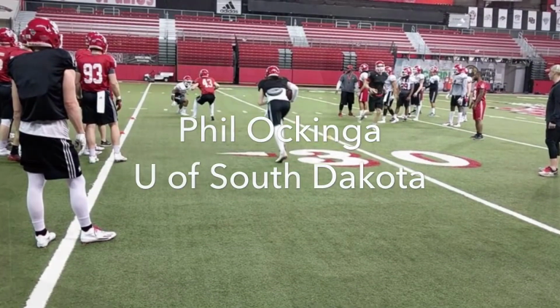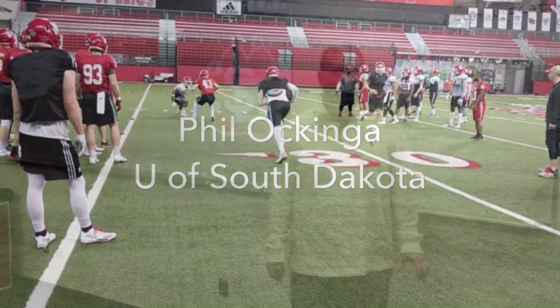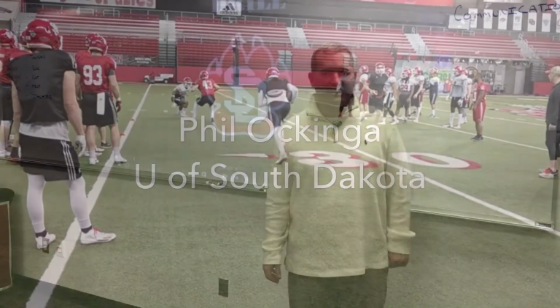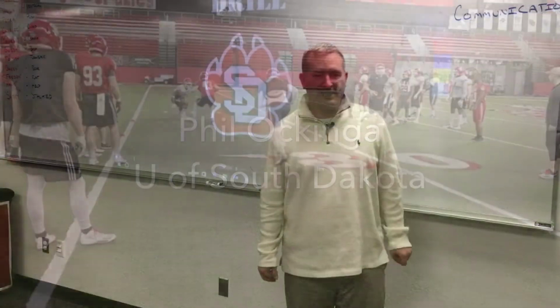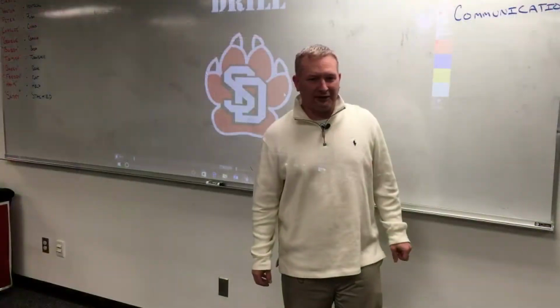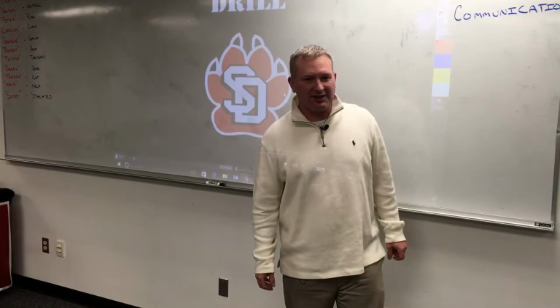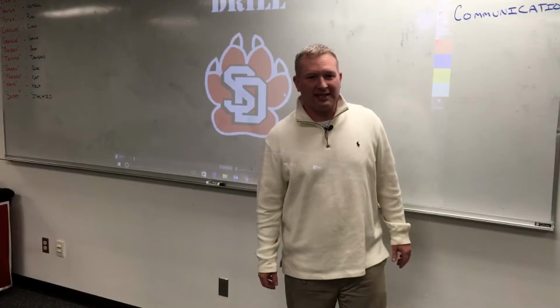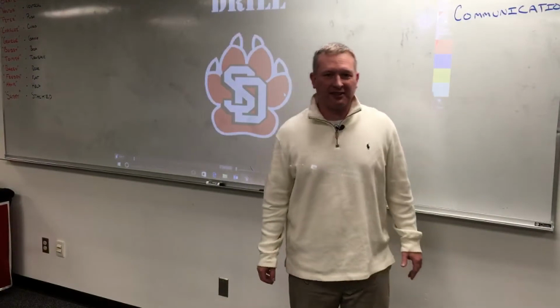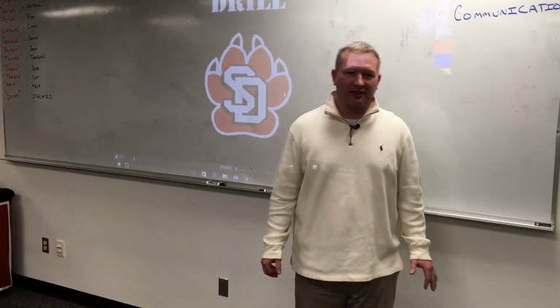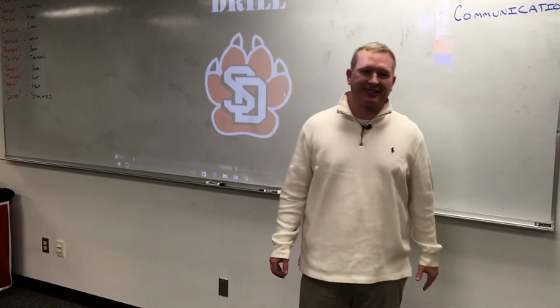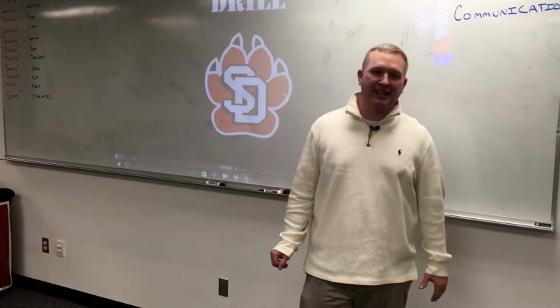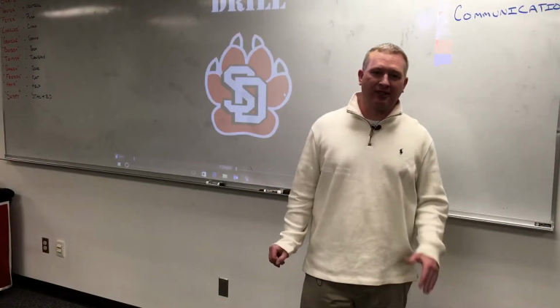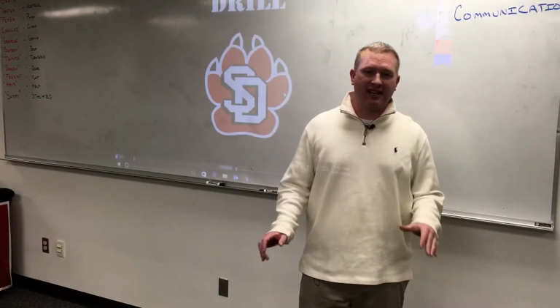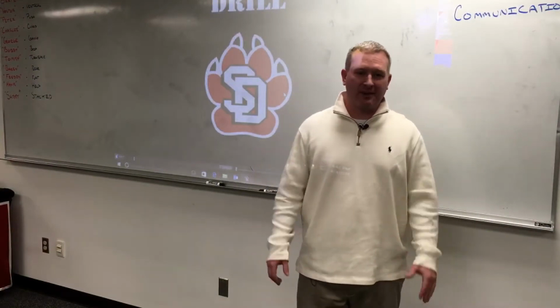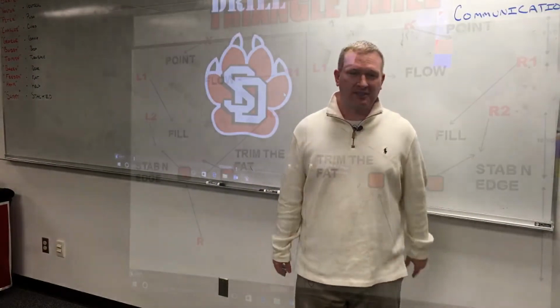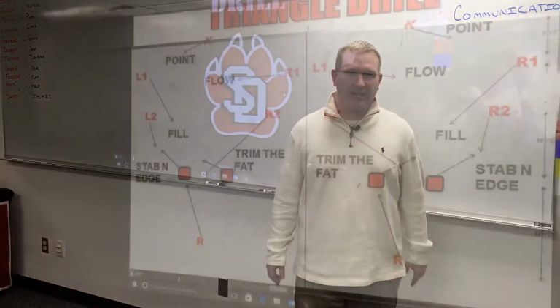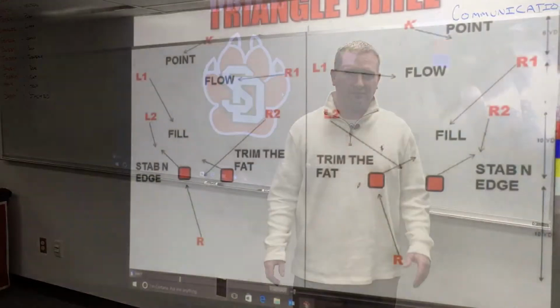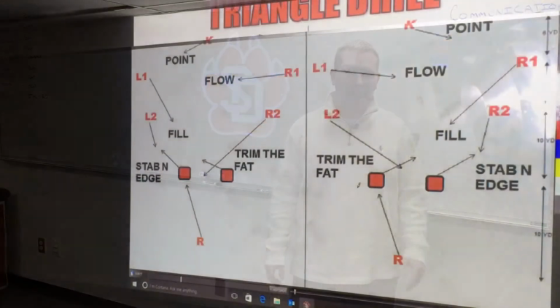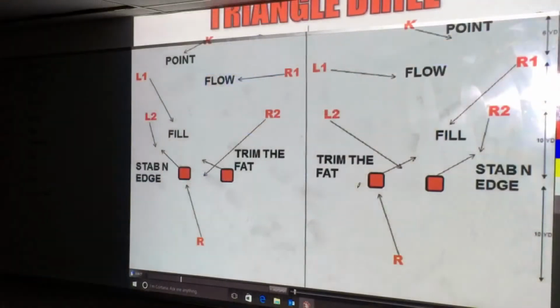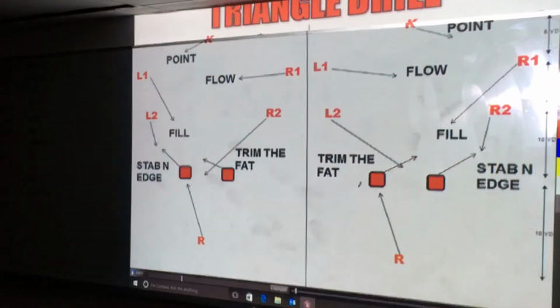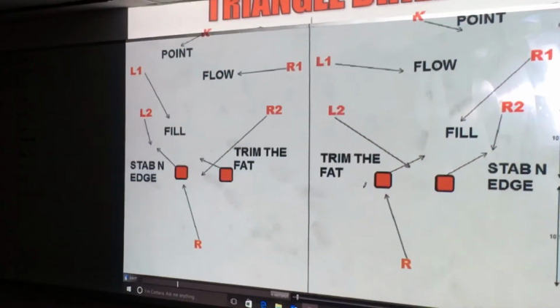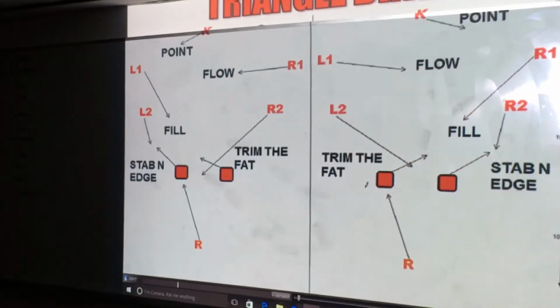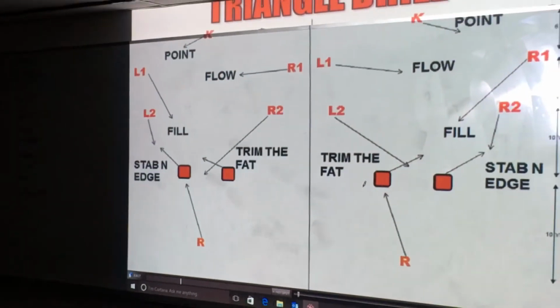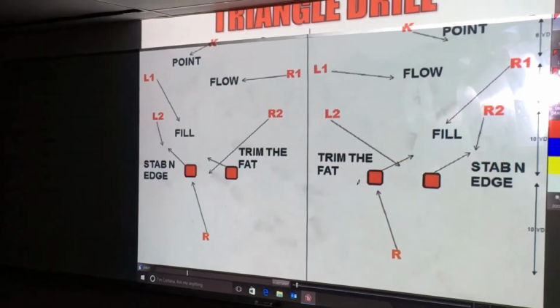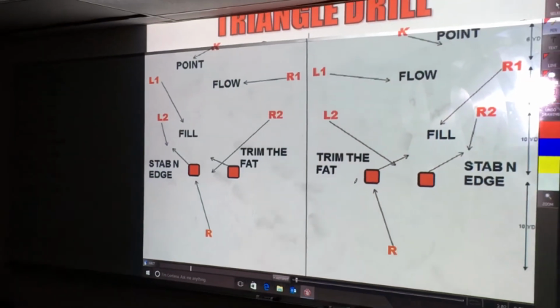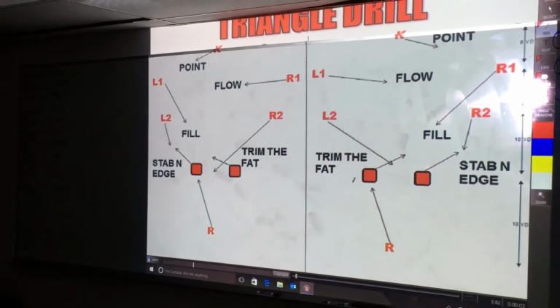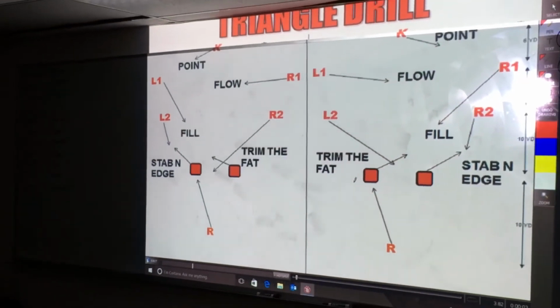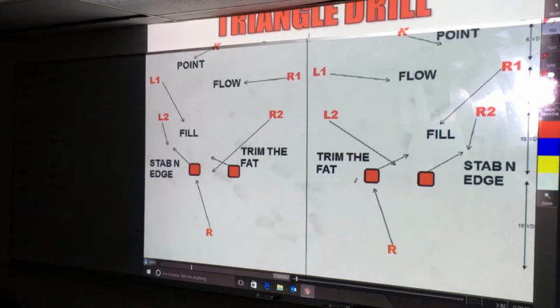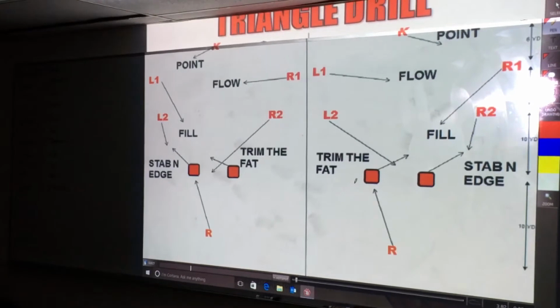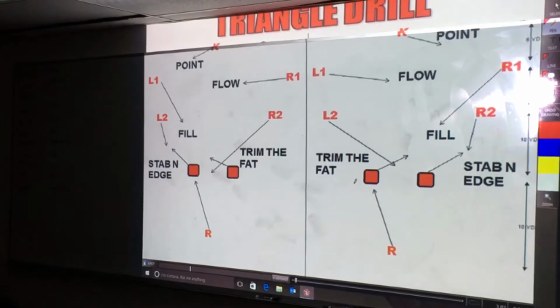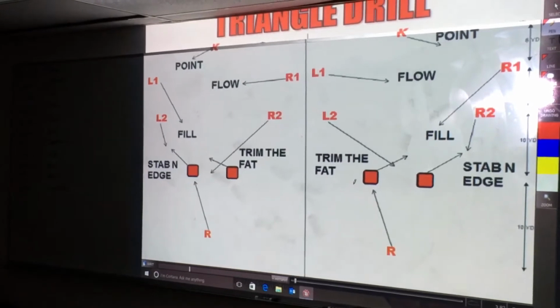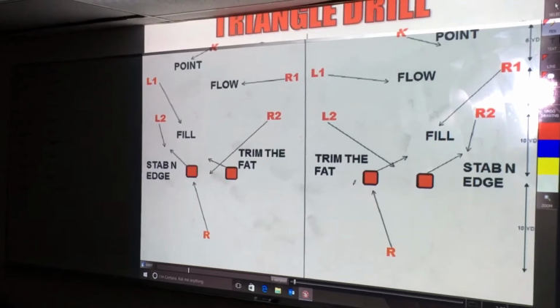Phil Ockengay, University of South Dakota. Today we're going to talk about the triangle drill. As you guys can see here, this is from the right side and the left side, just how the drill setup is.